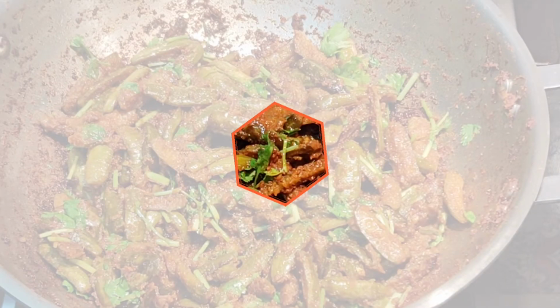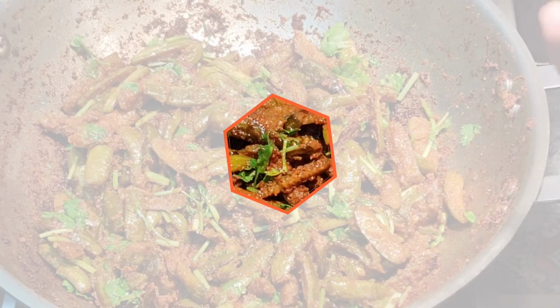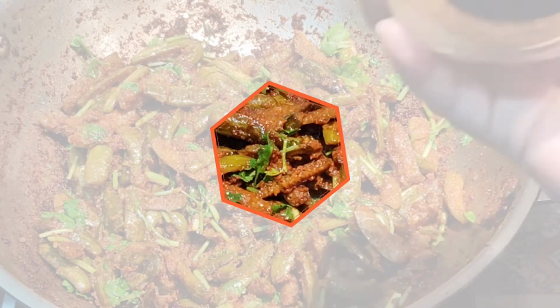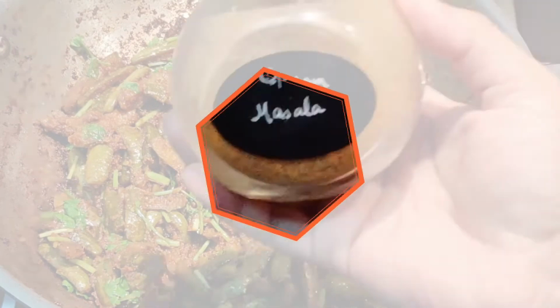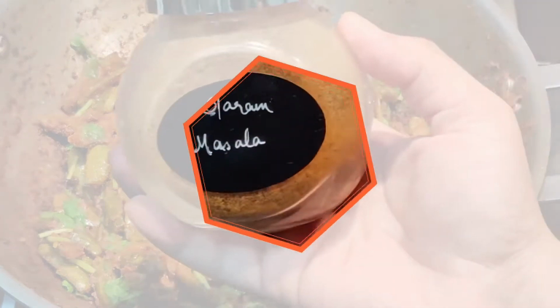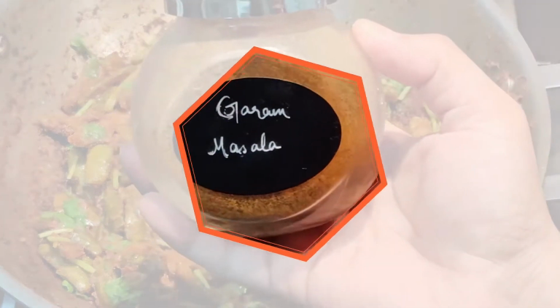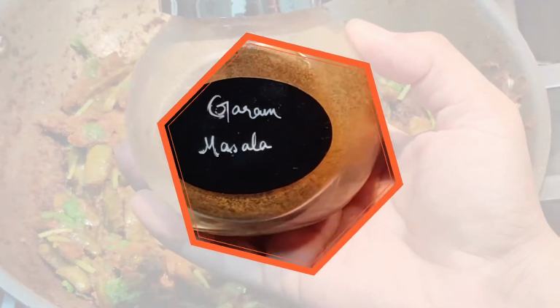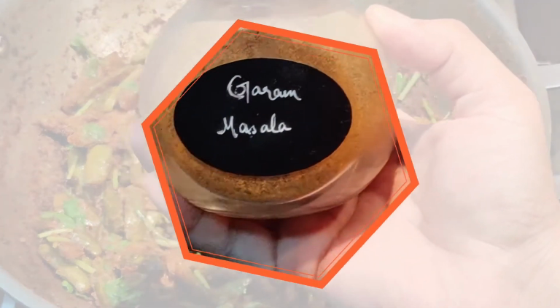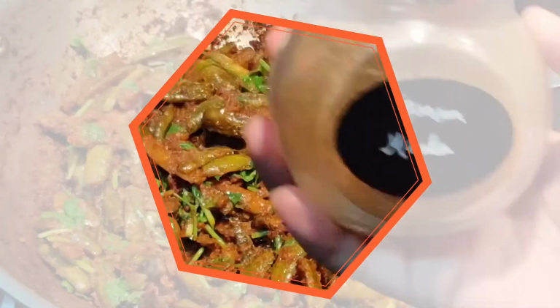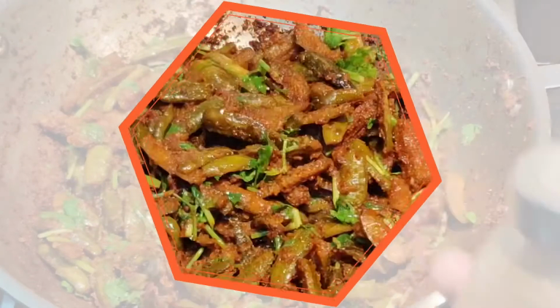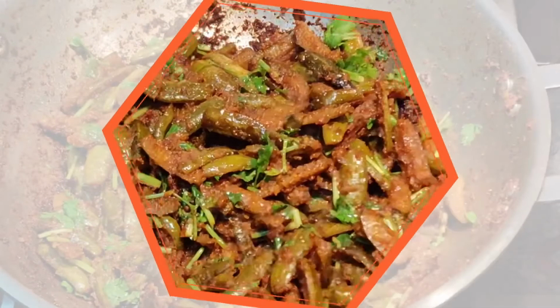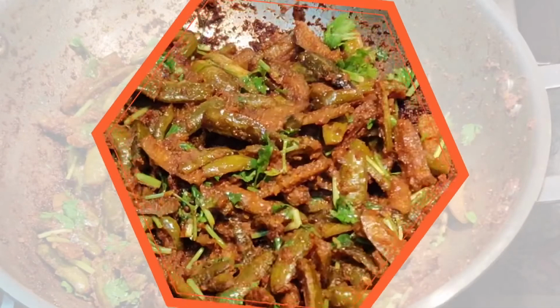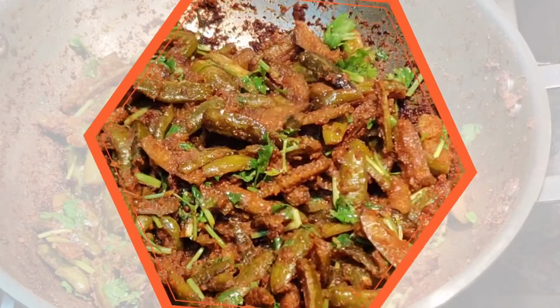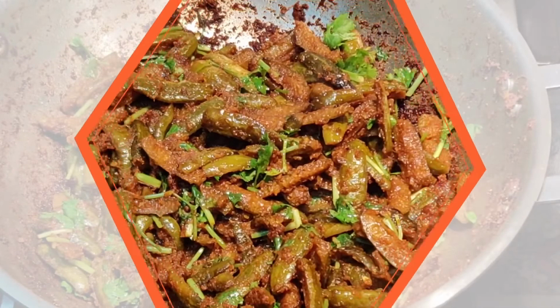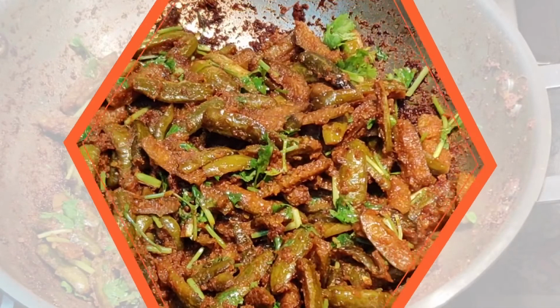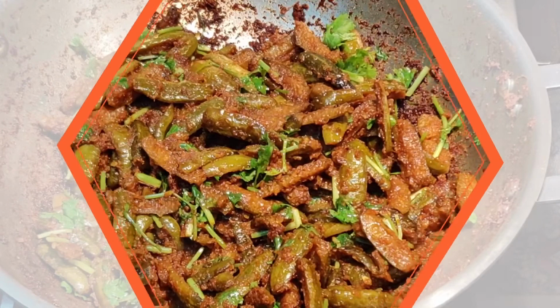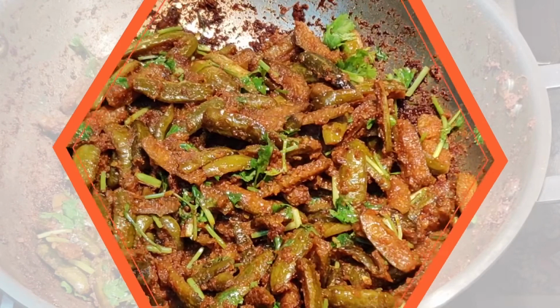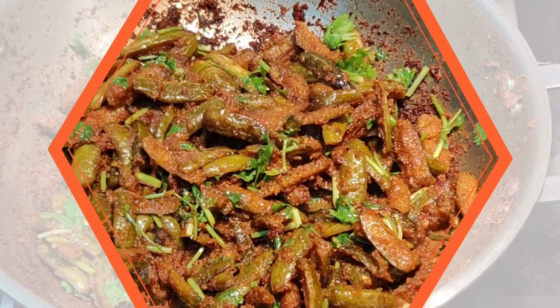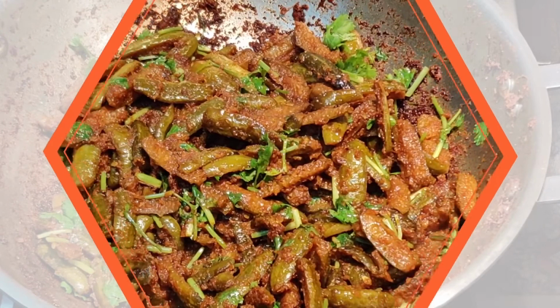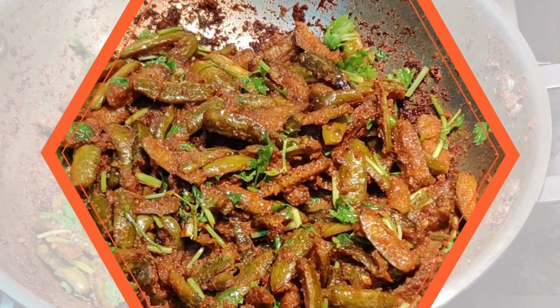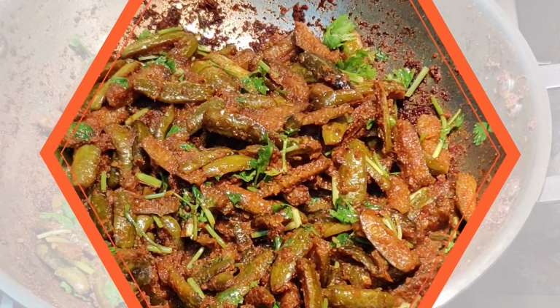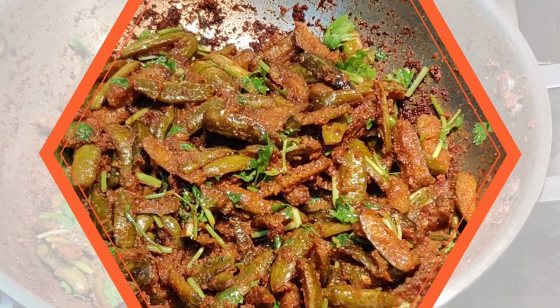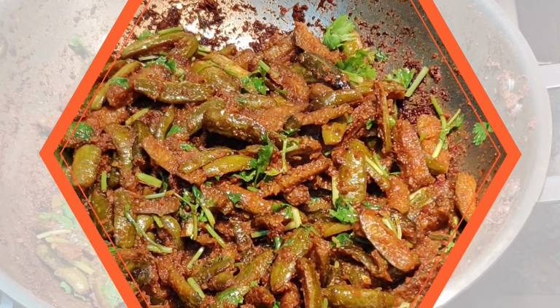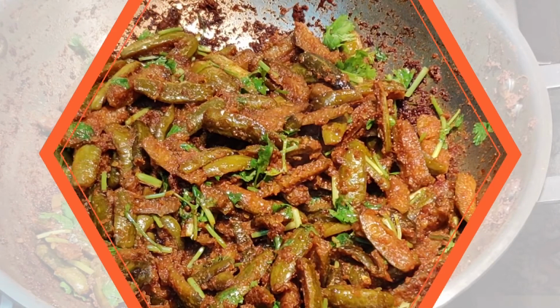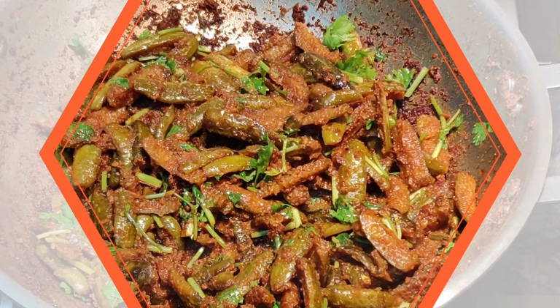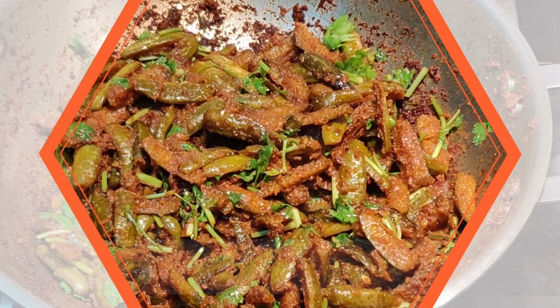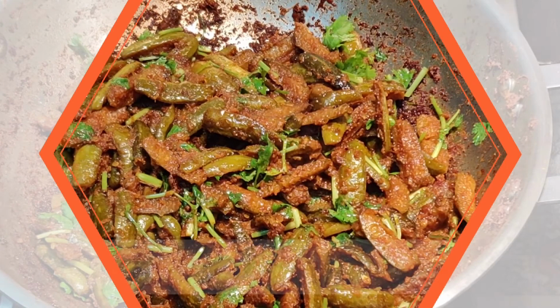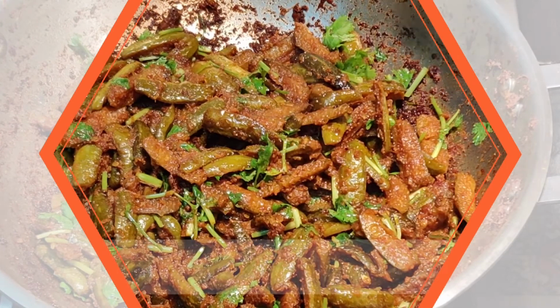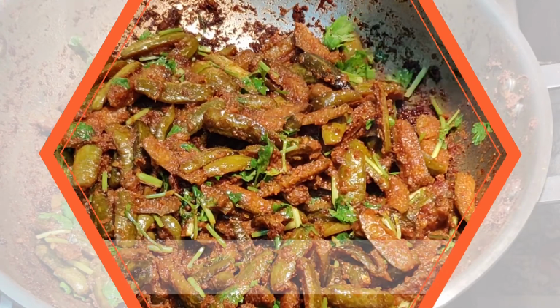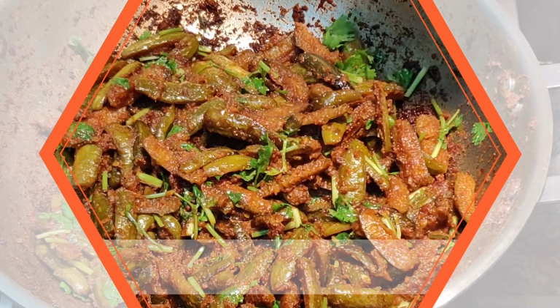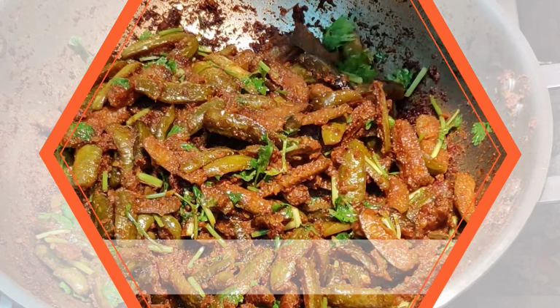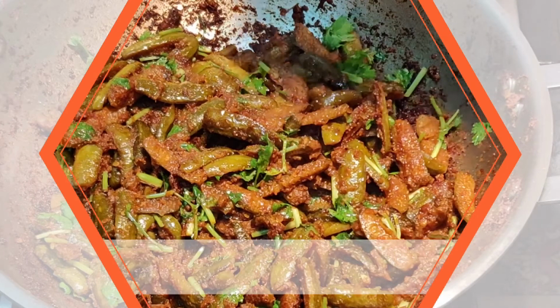It's cooked beautifully. Now add the chopped coriander and give it a nice mix. I'm adding half a teaspoon of garam masala to it just to give it a nice flavor.